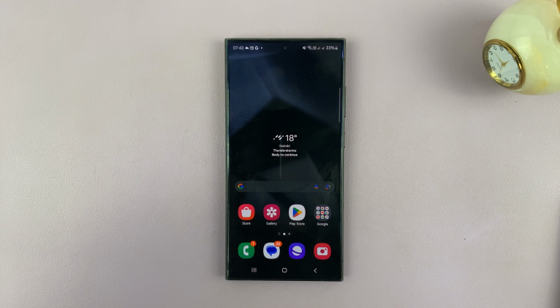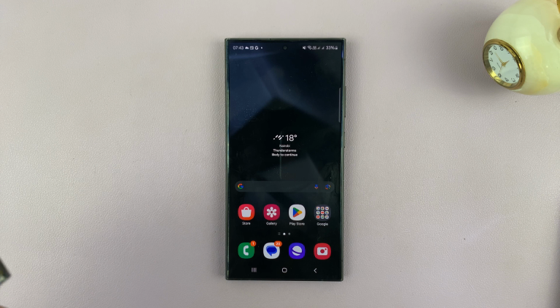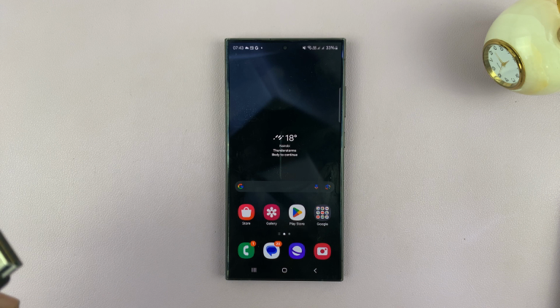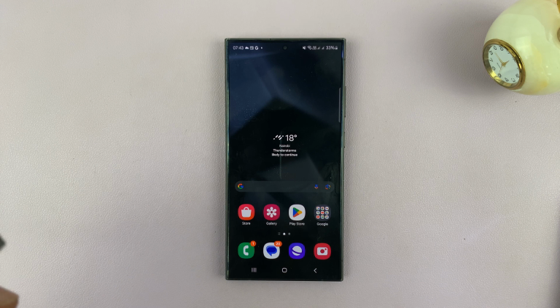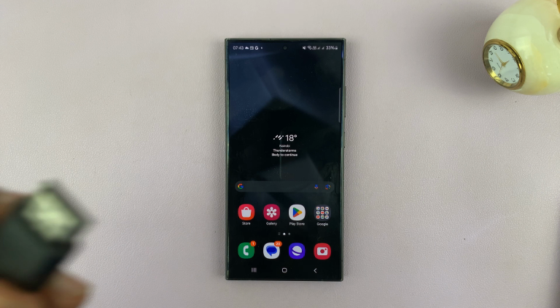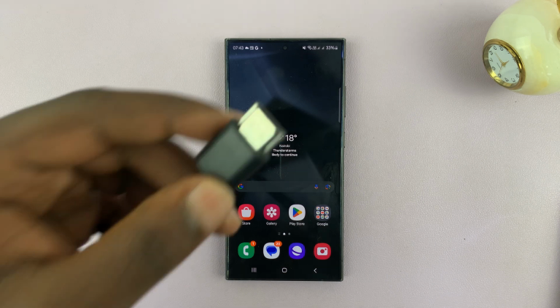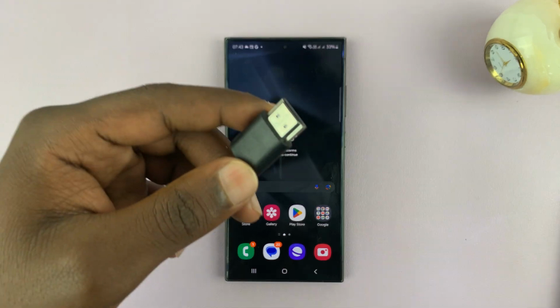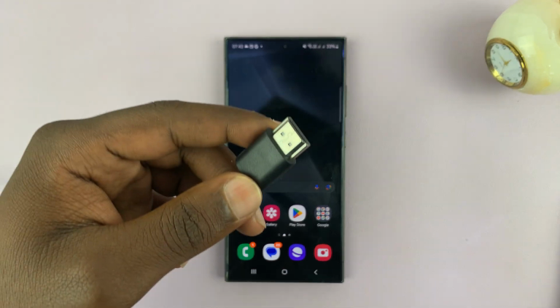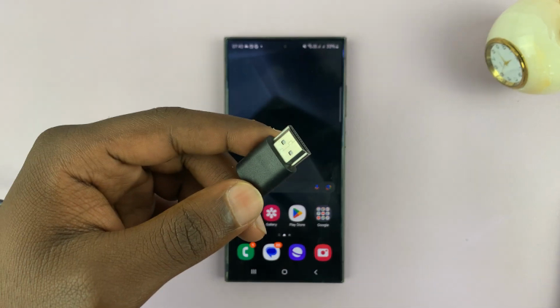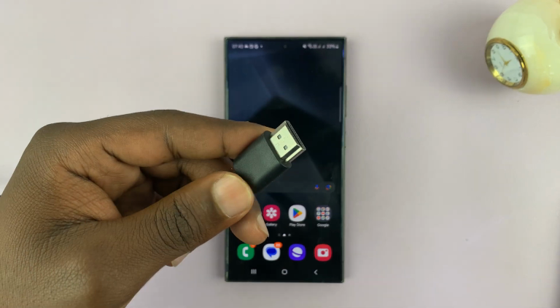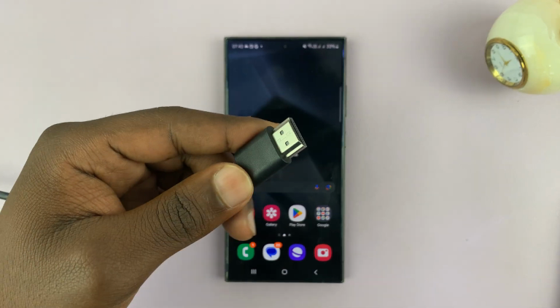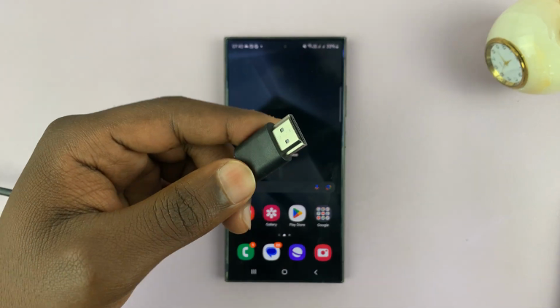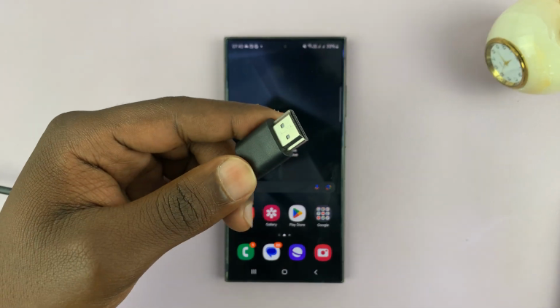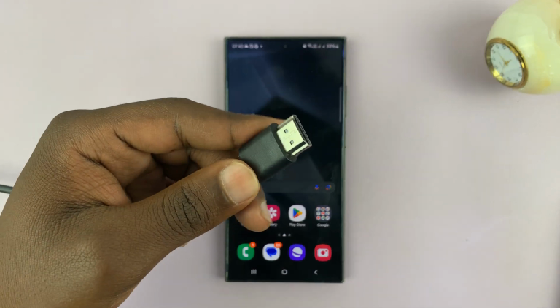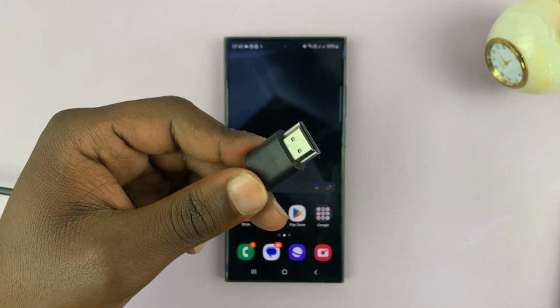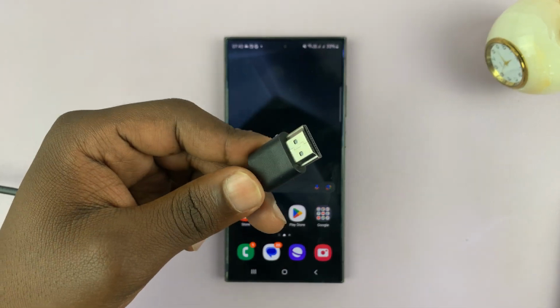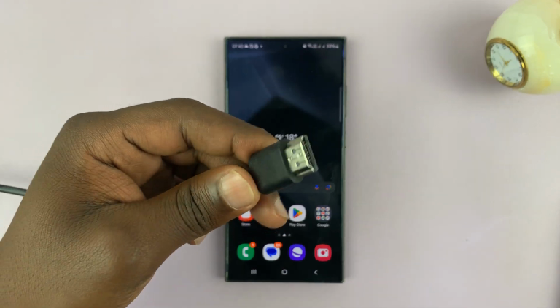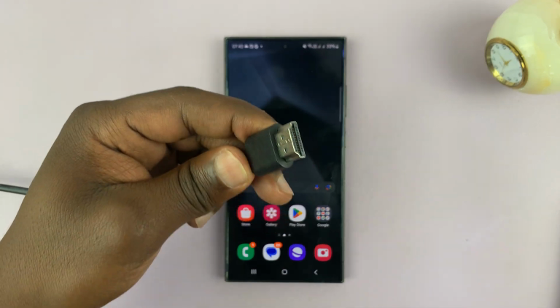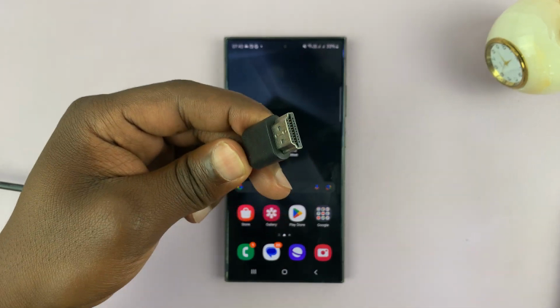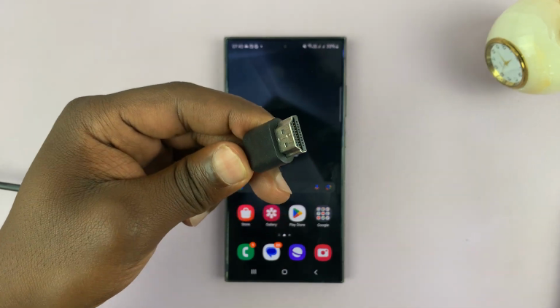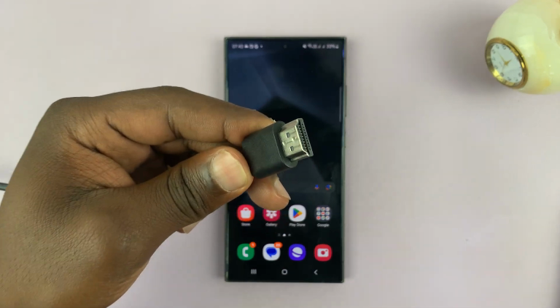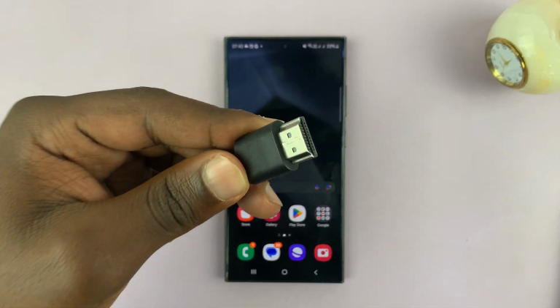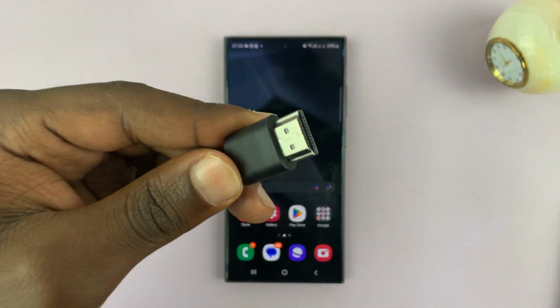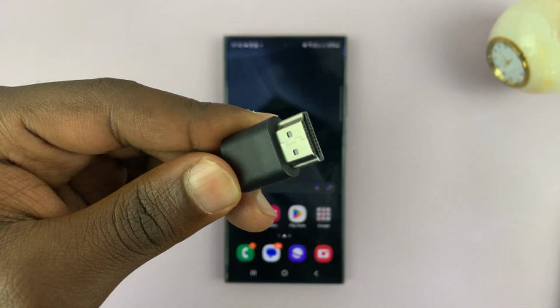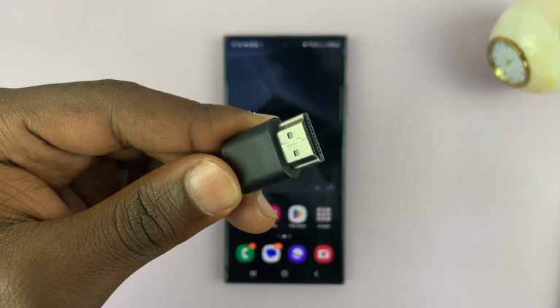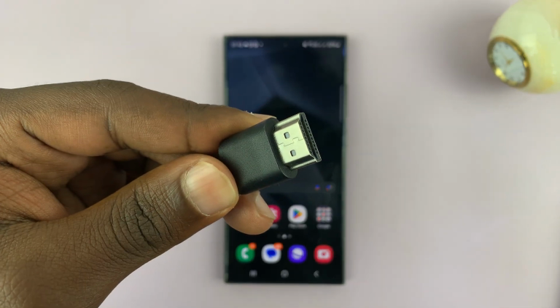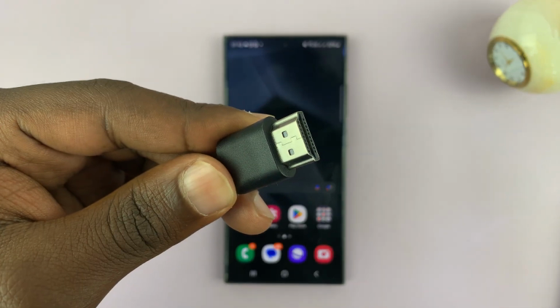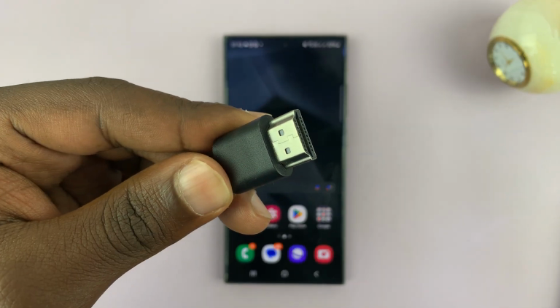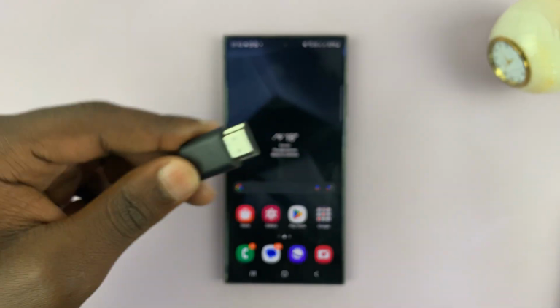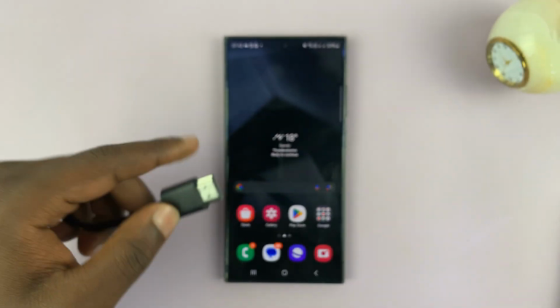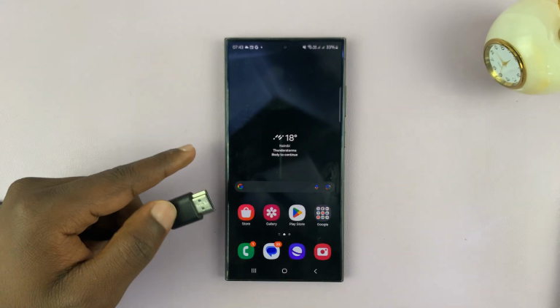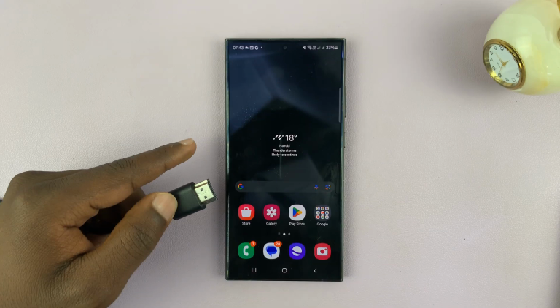So today, I'll be showing you how to connect a HDMI cable to your Android phone.